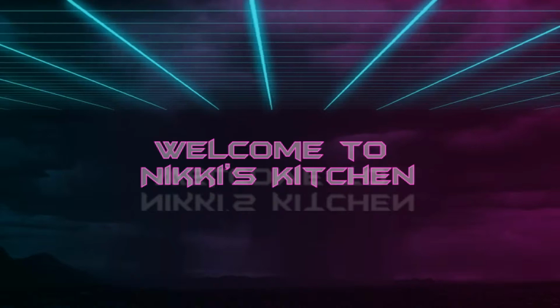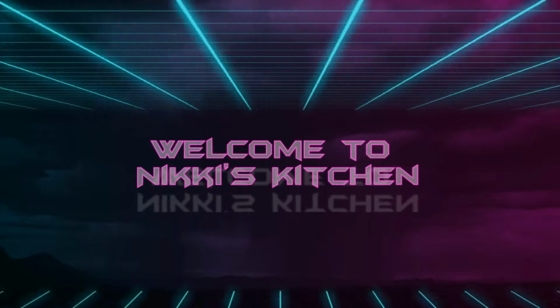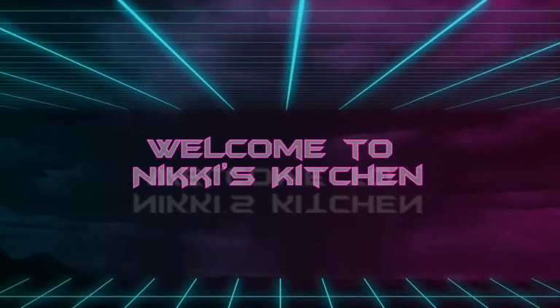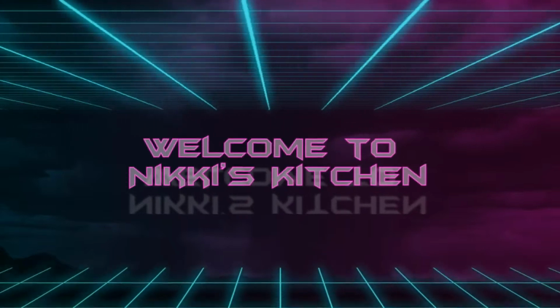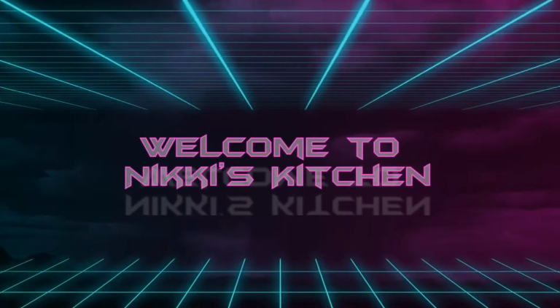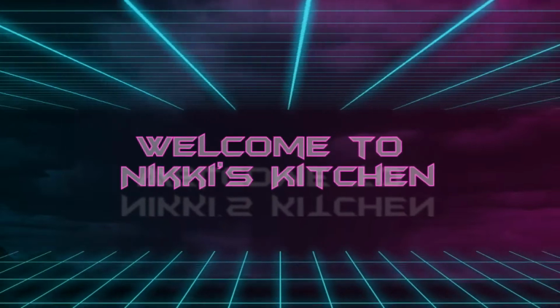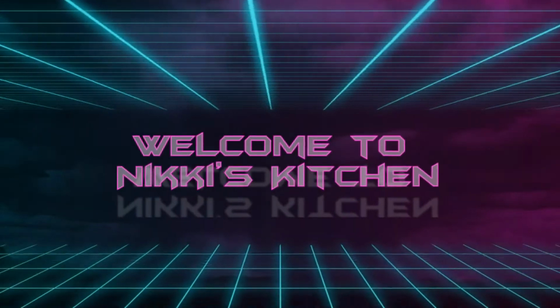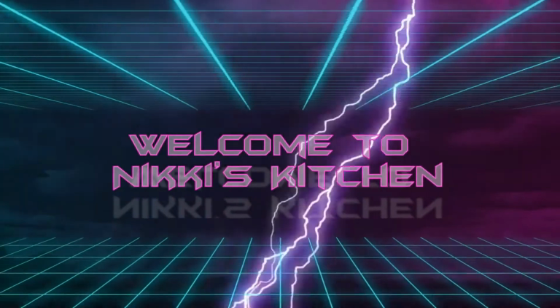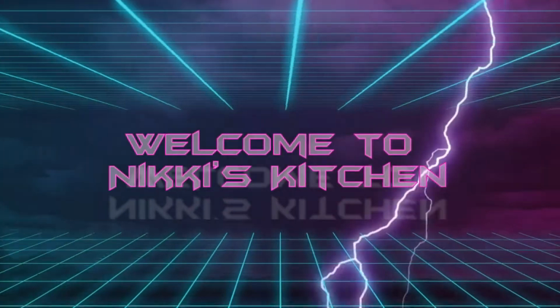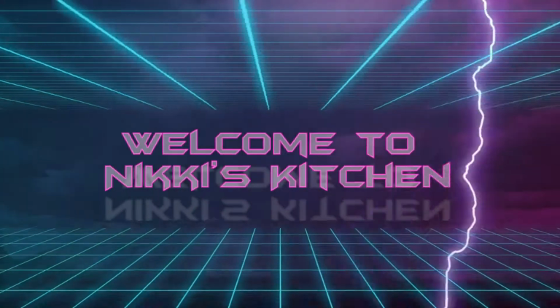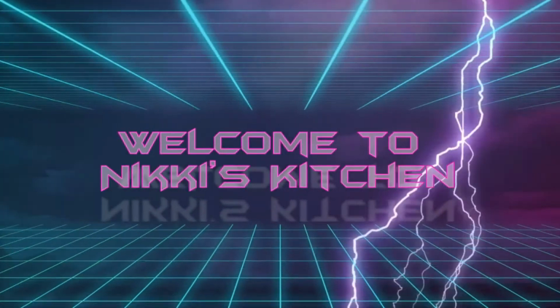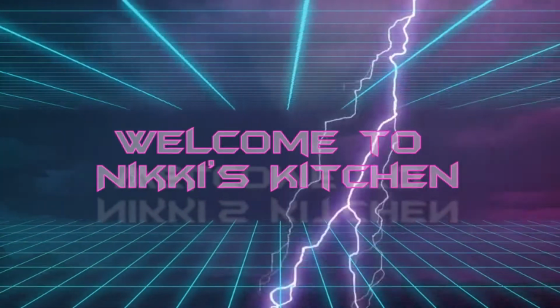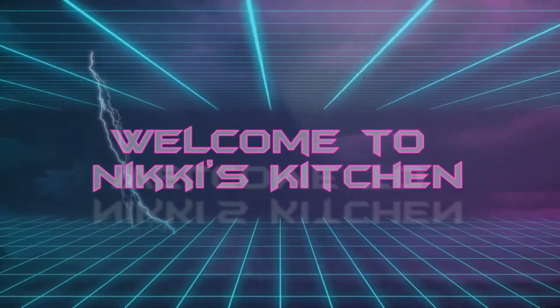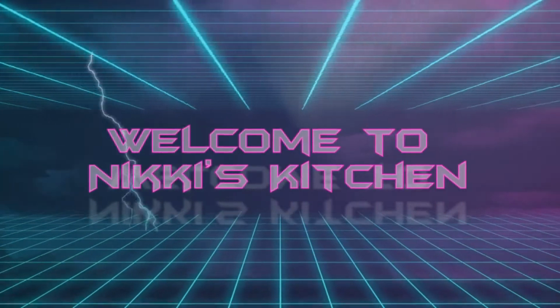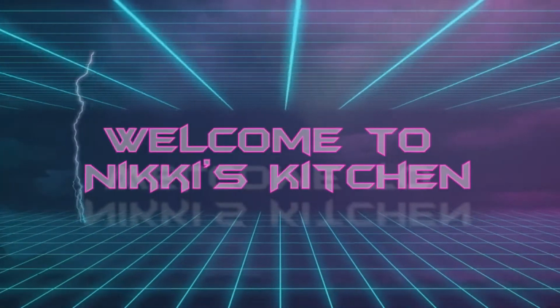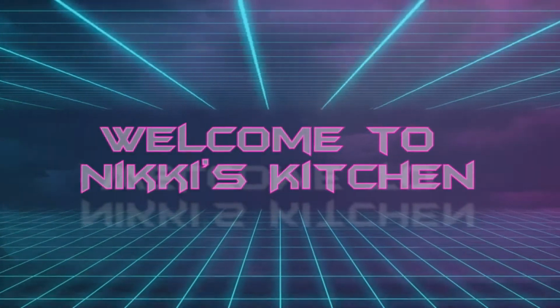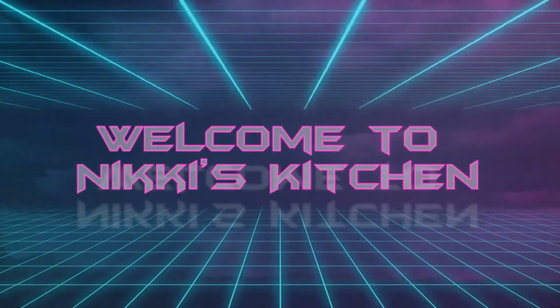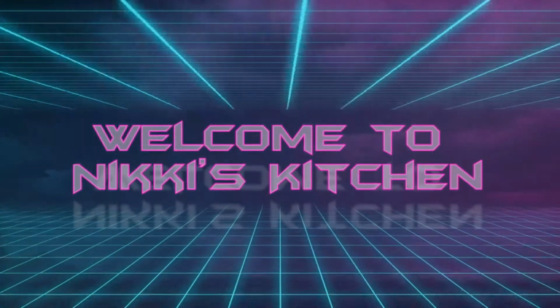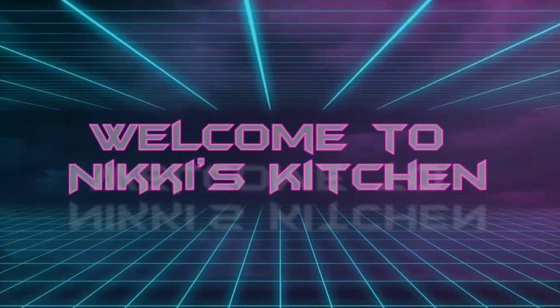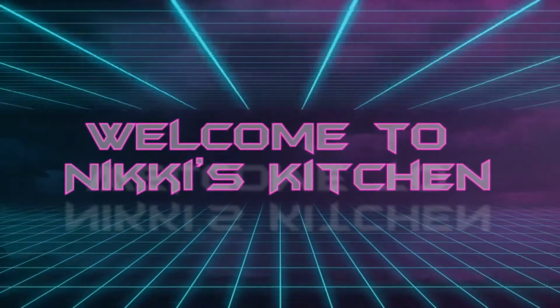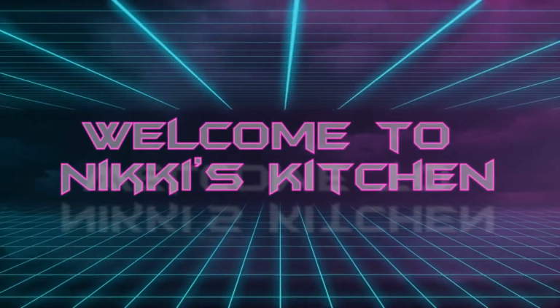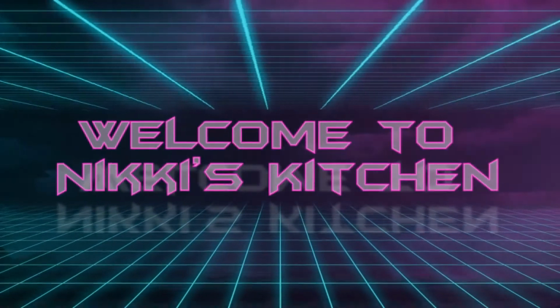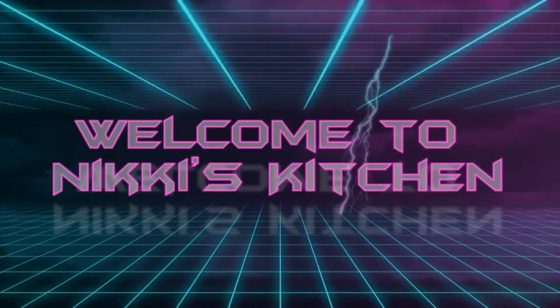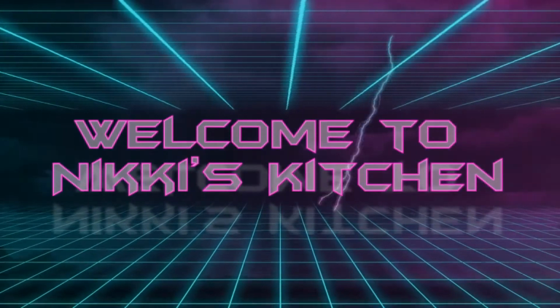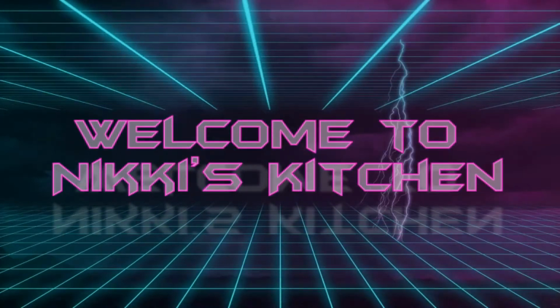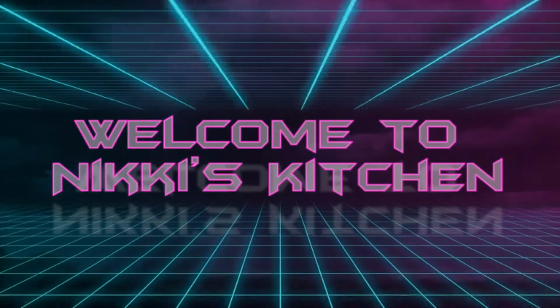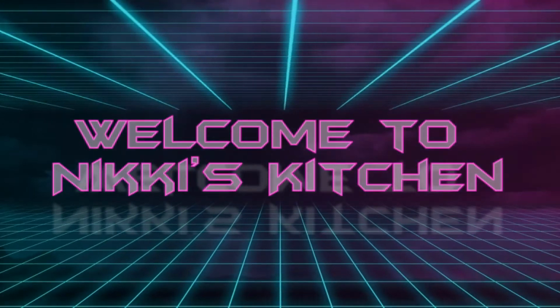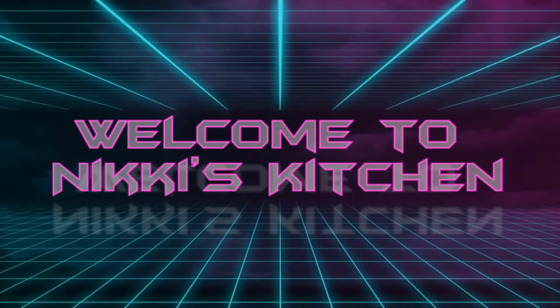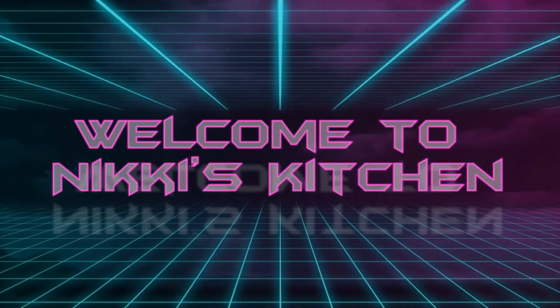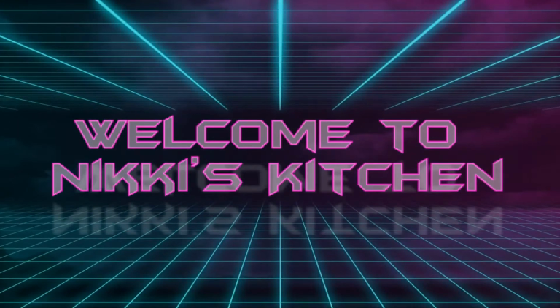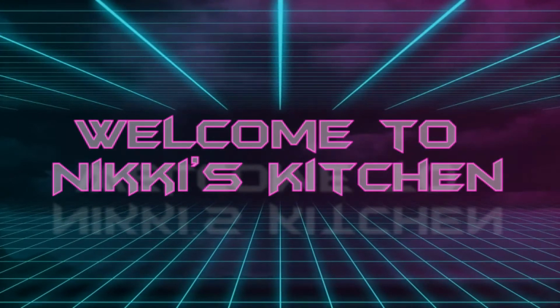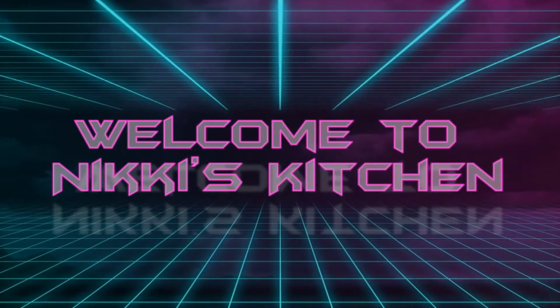Hi everyone and welcome to Nicky's kitchen. Today I'll be making seafood pancakes.